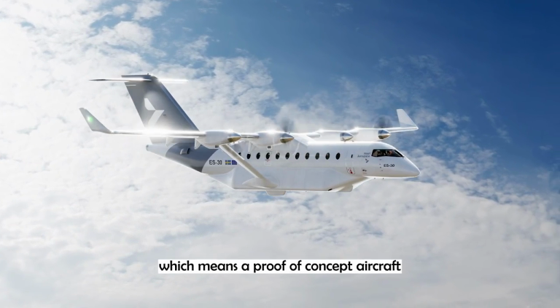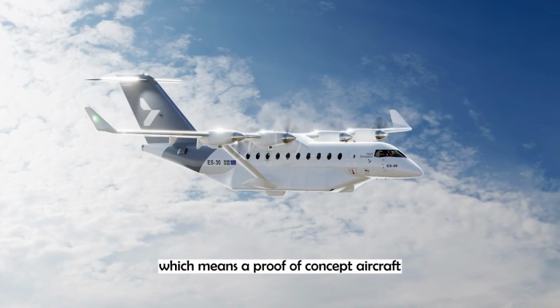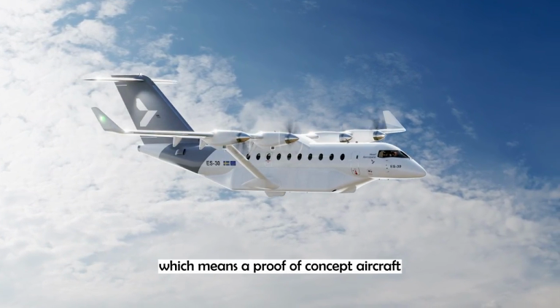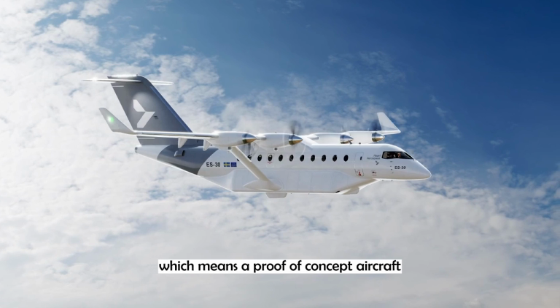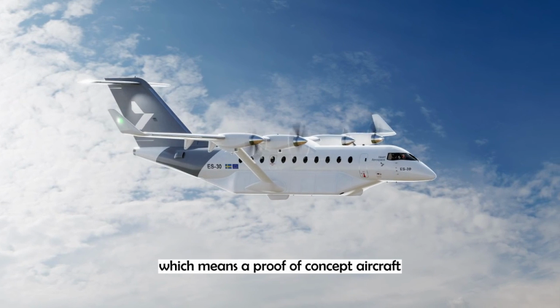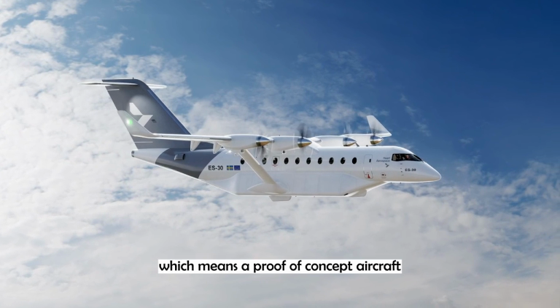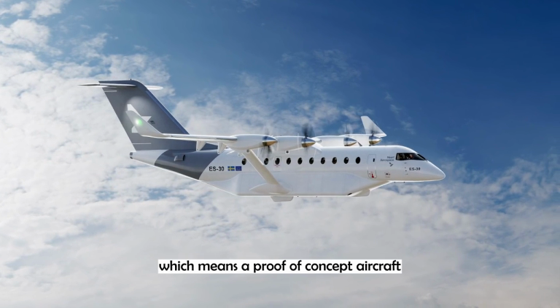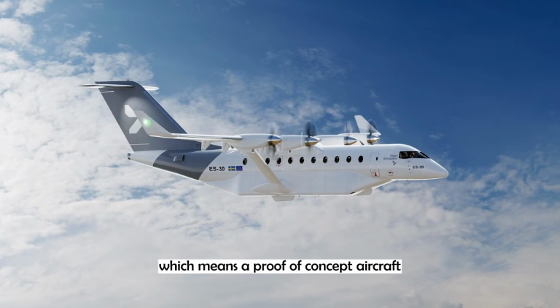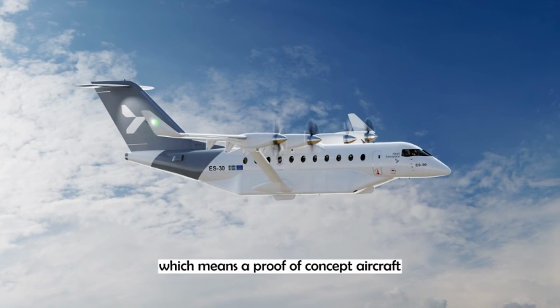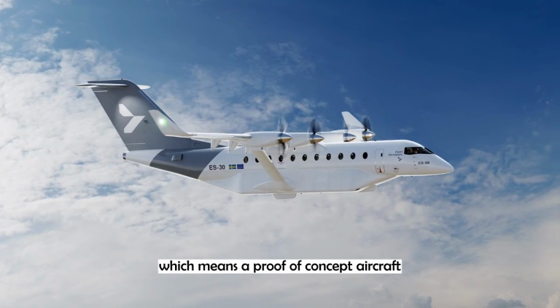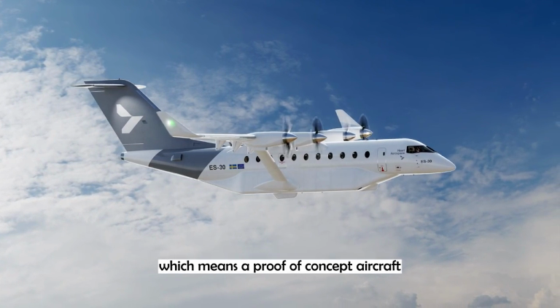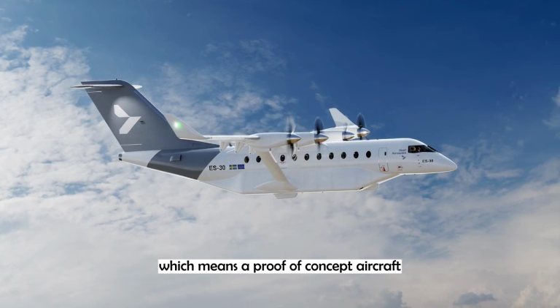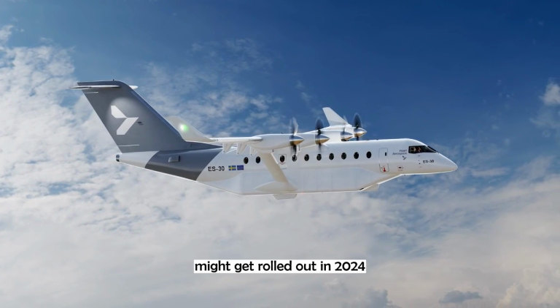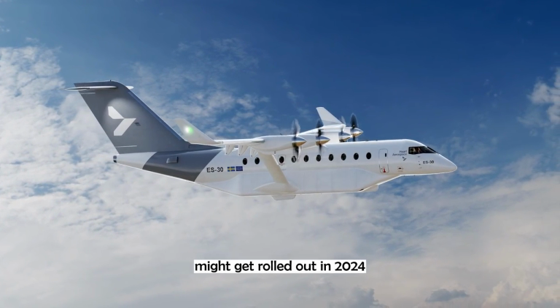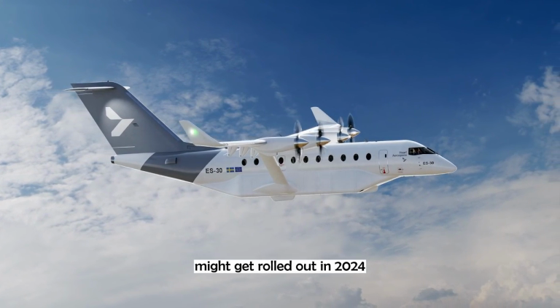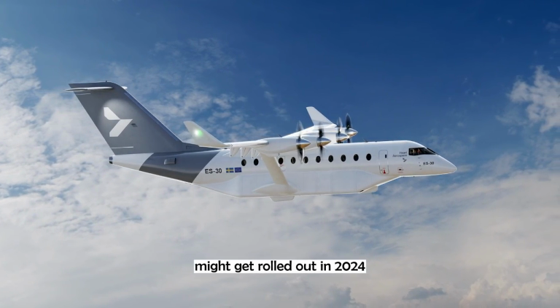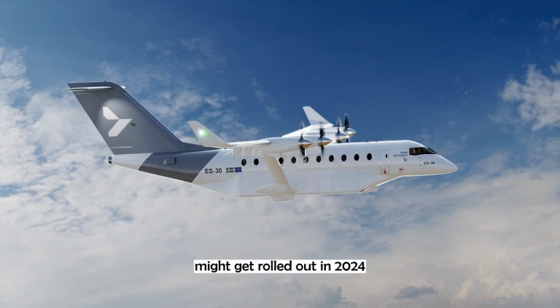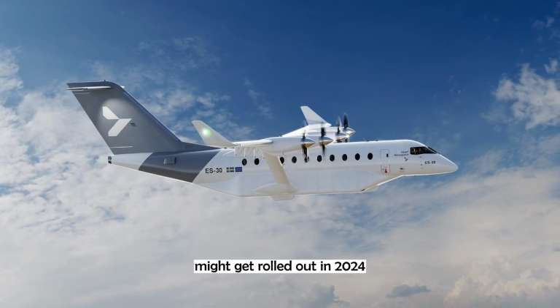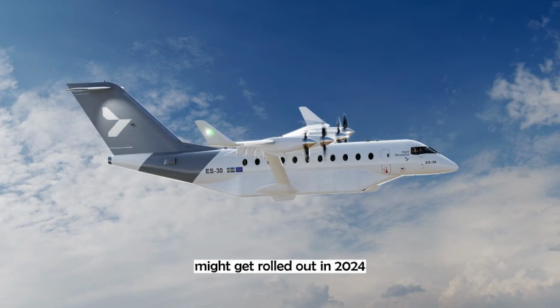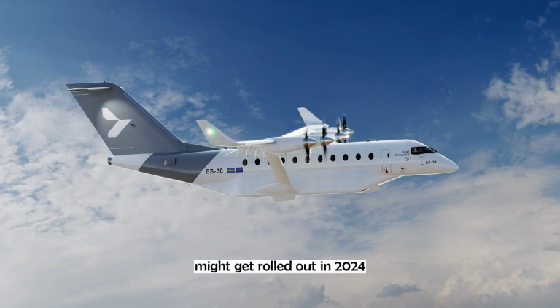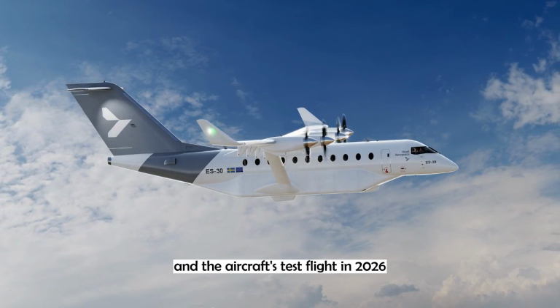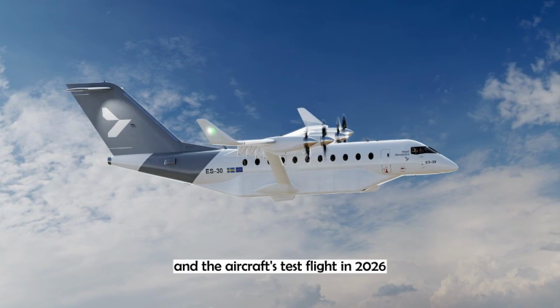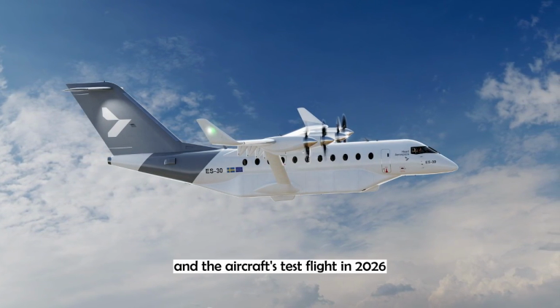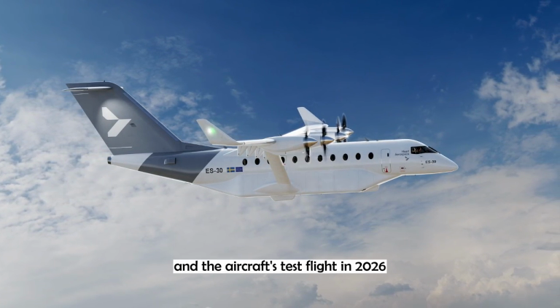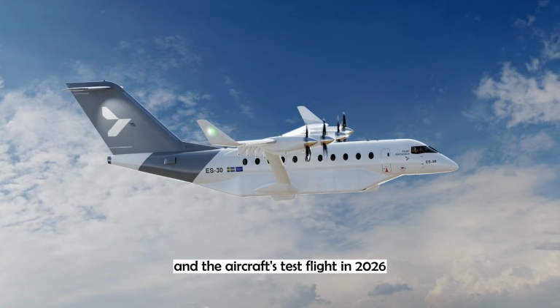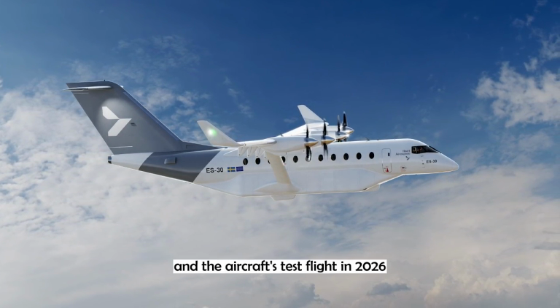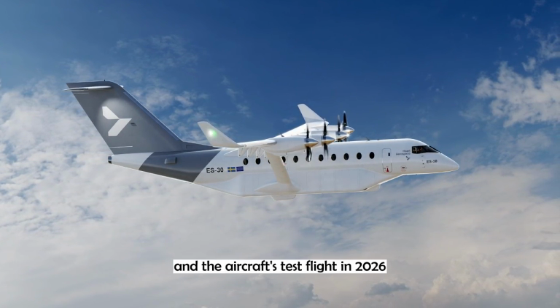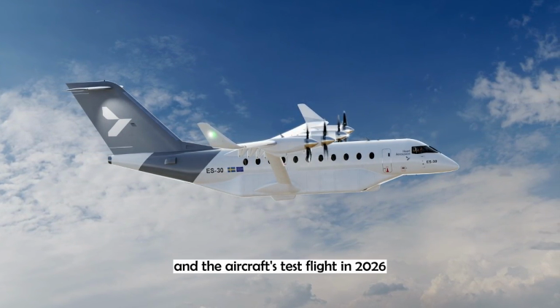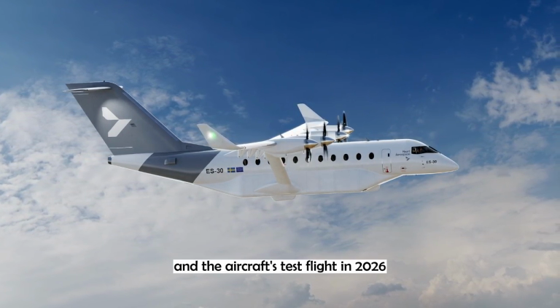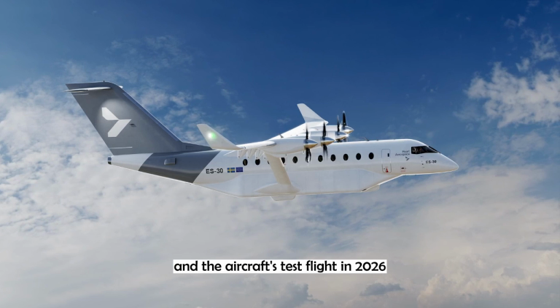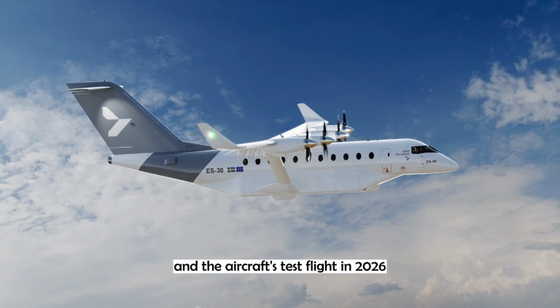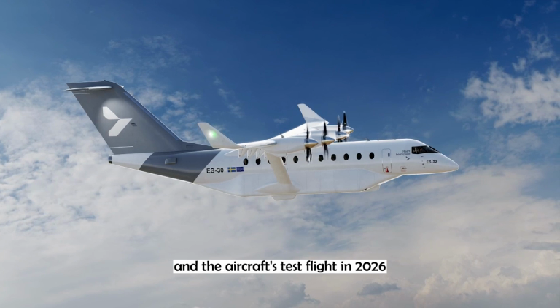The plans for certification of this aircraft is in 2028, which means a proof-of-concept aircraft might get rolled out in 2024 and the aircraft's test flight in 2026.